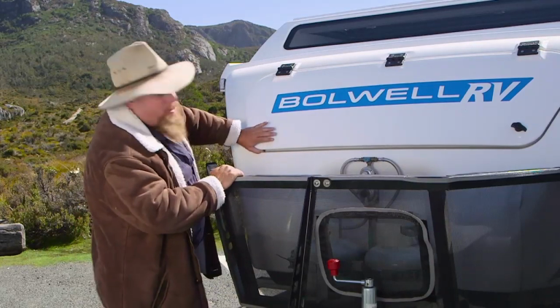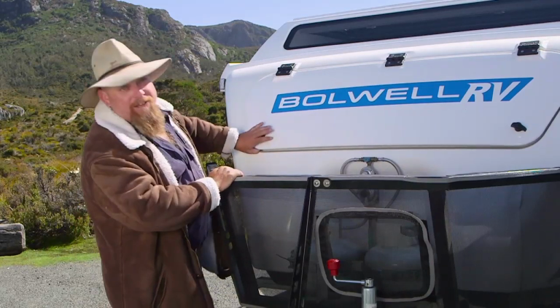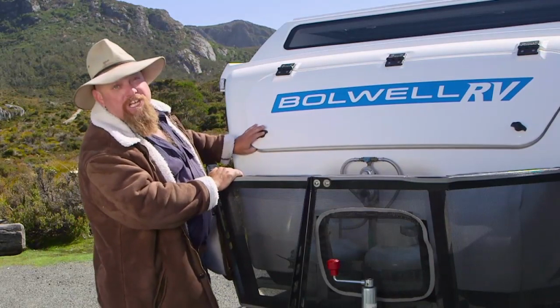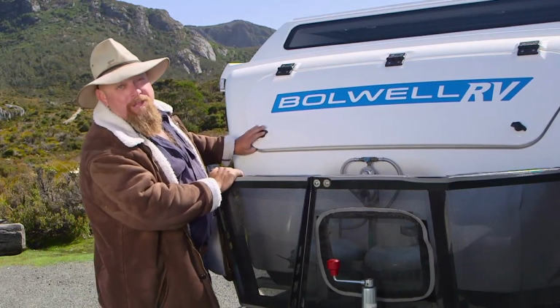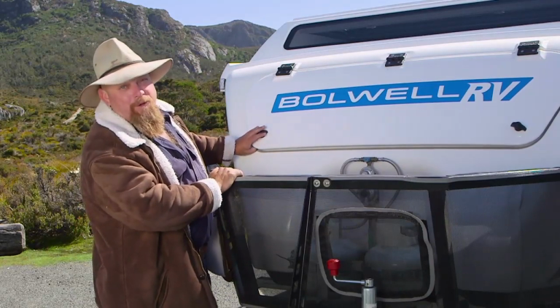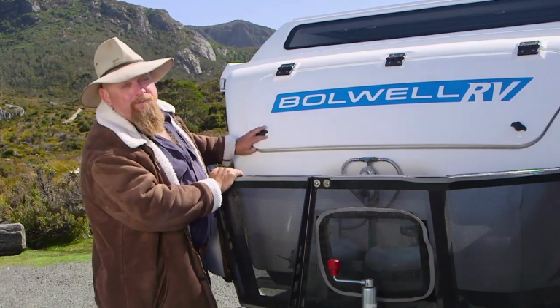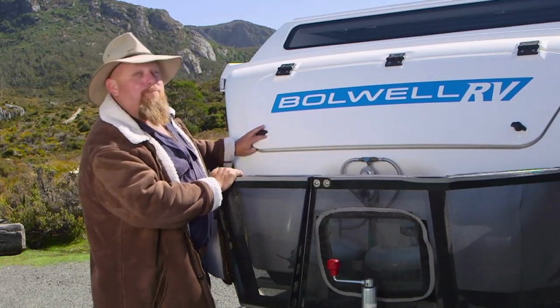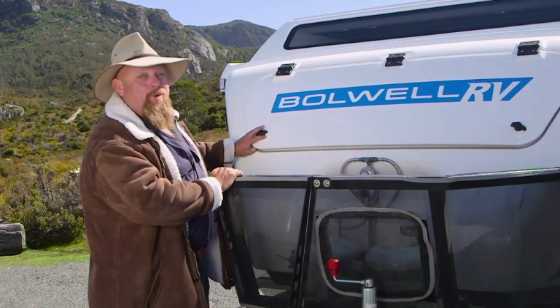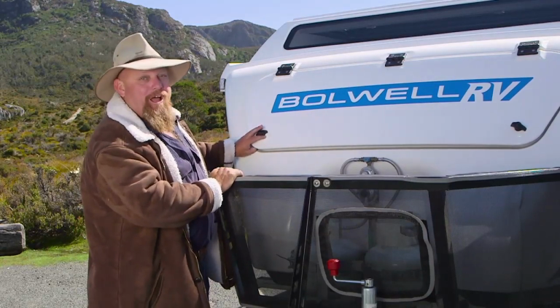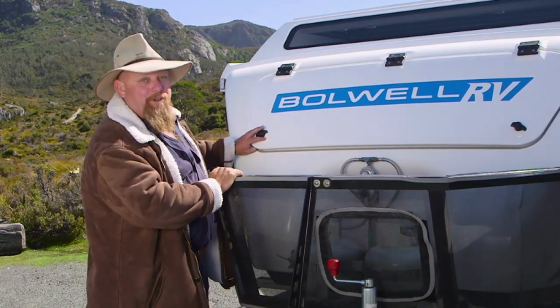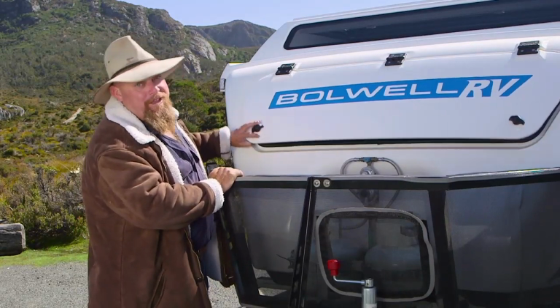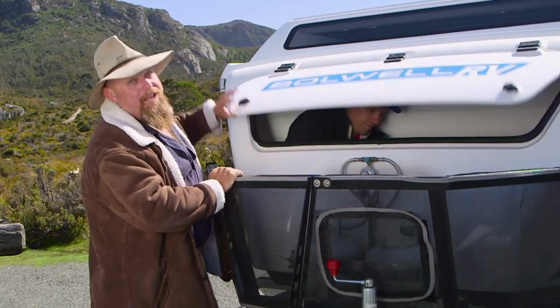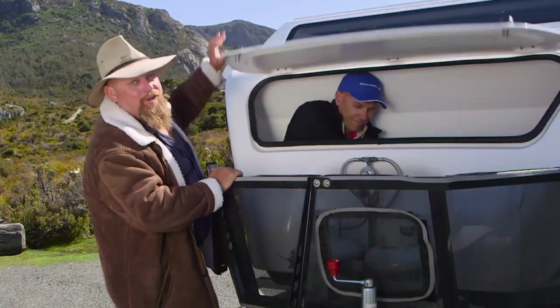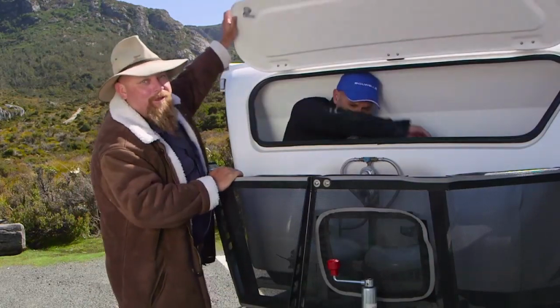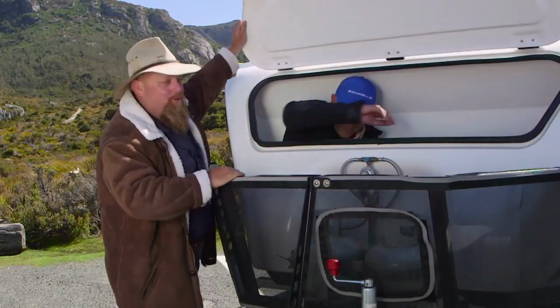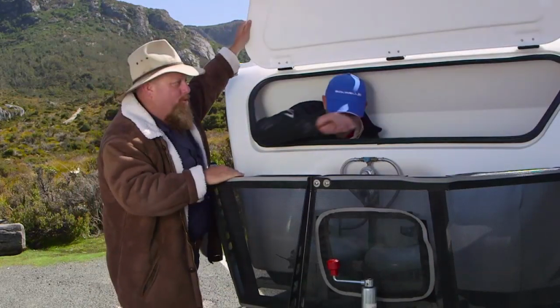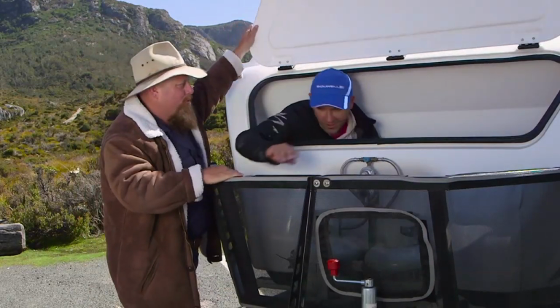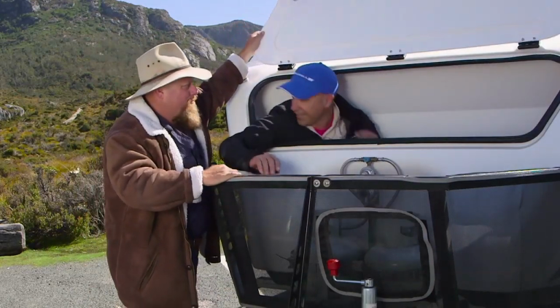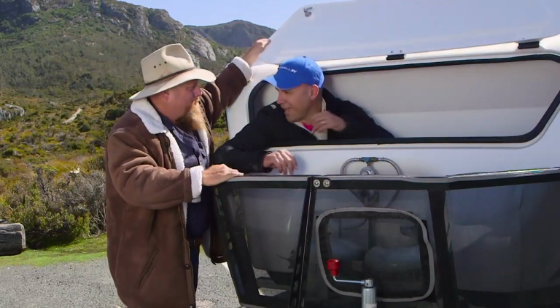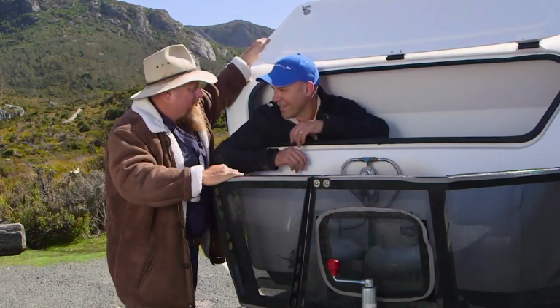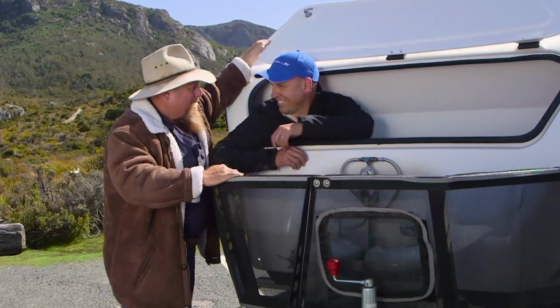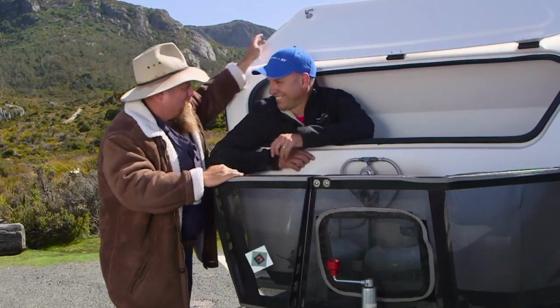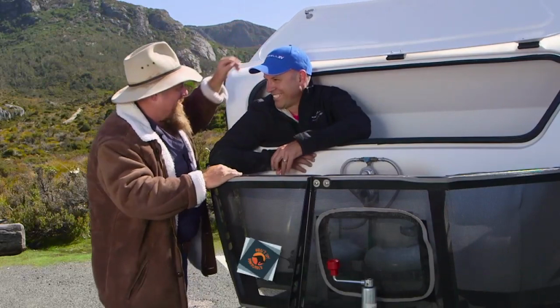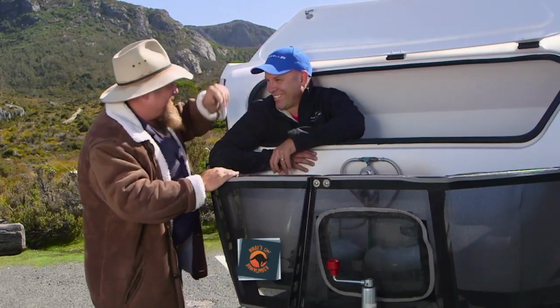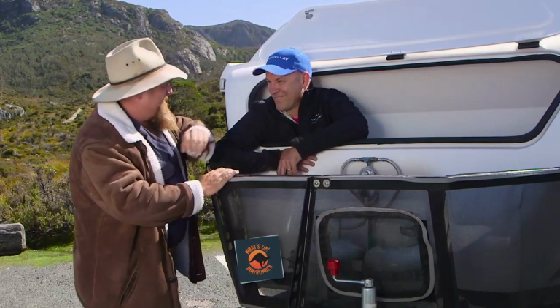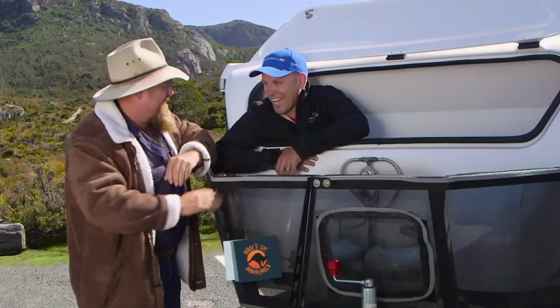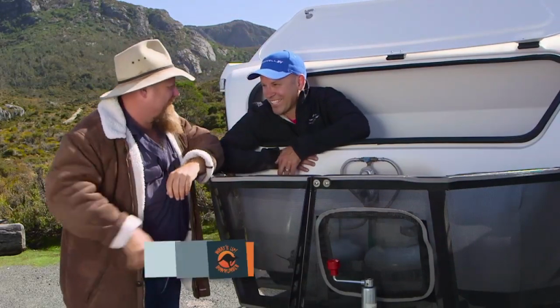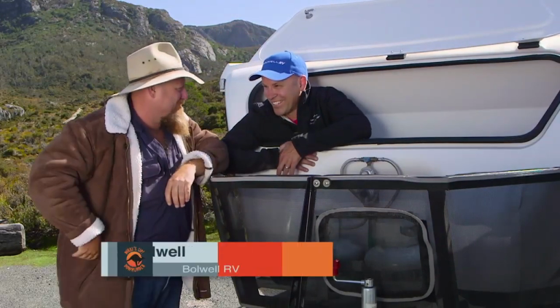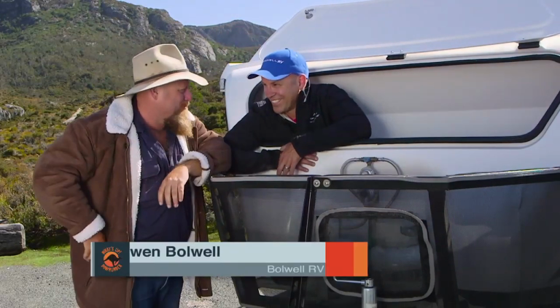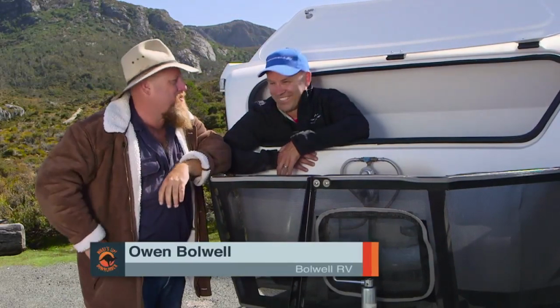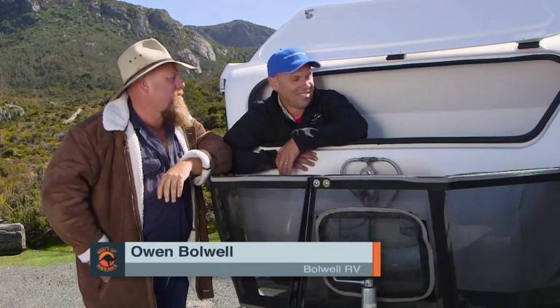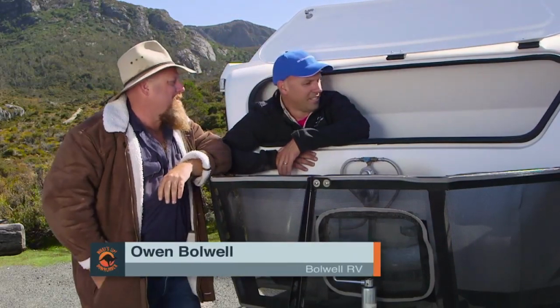I'm going to have a chat with Owen from Bolwell RV and he can tell you about the storage. Hey Owen, how are you mate? Good mate, good.